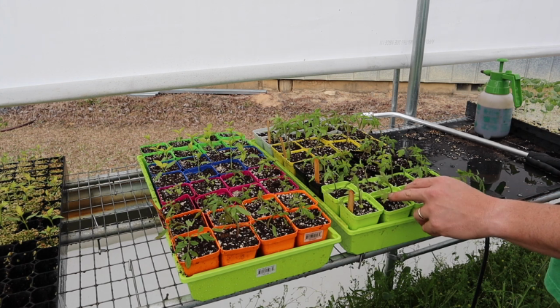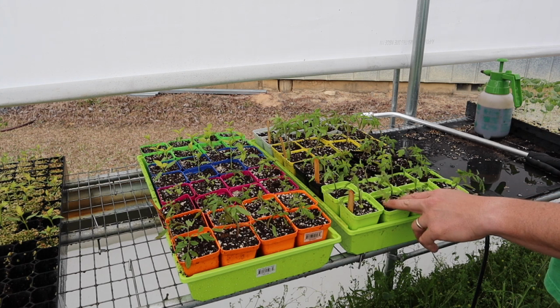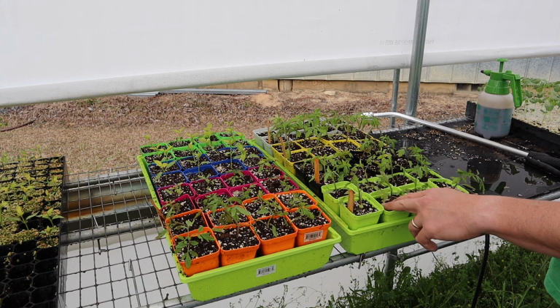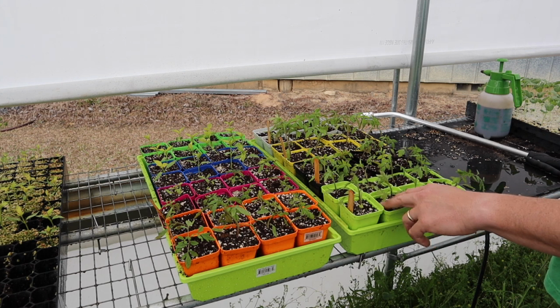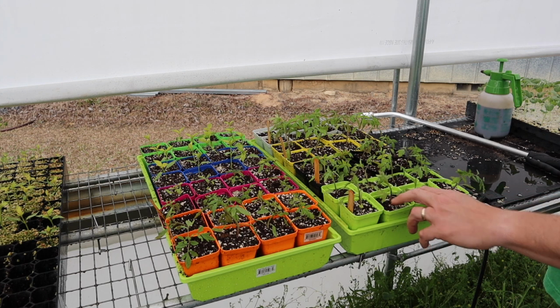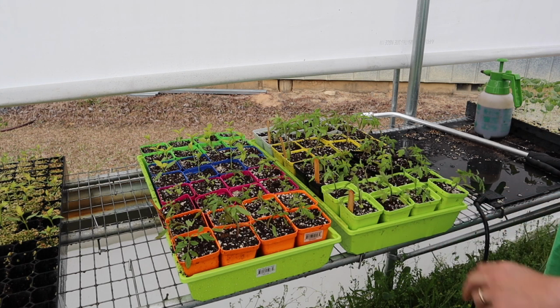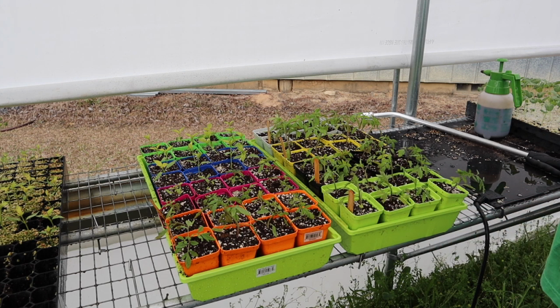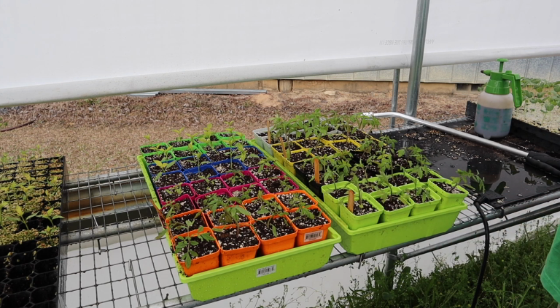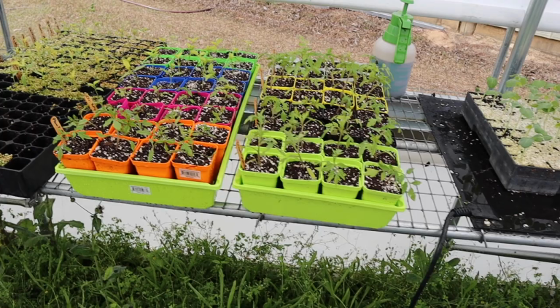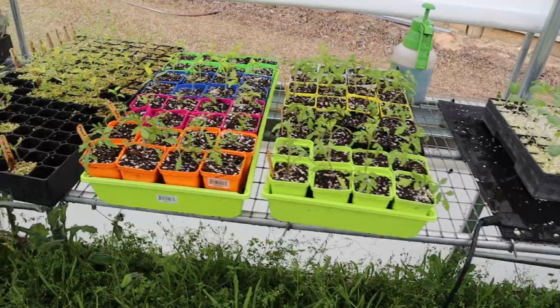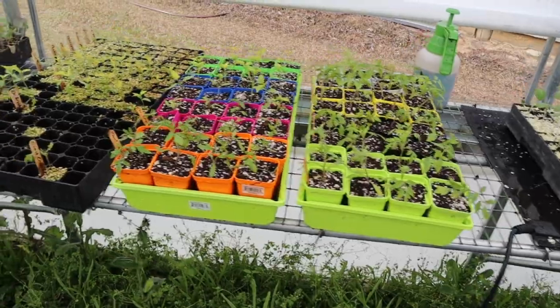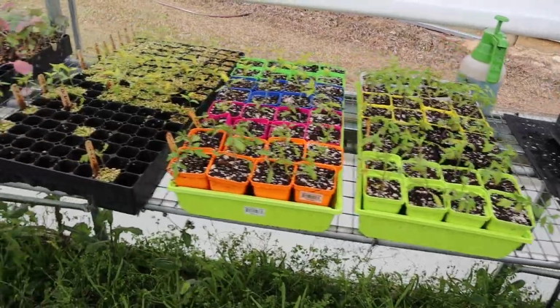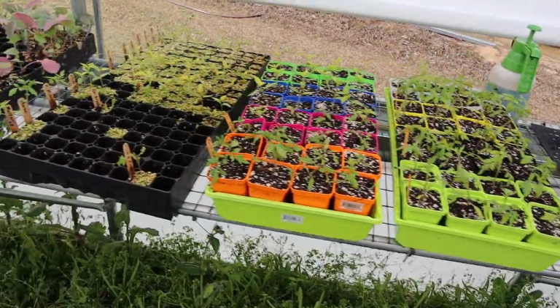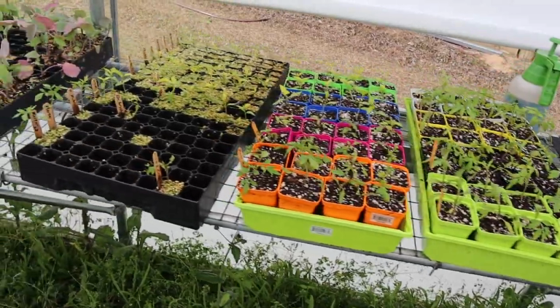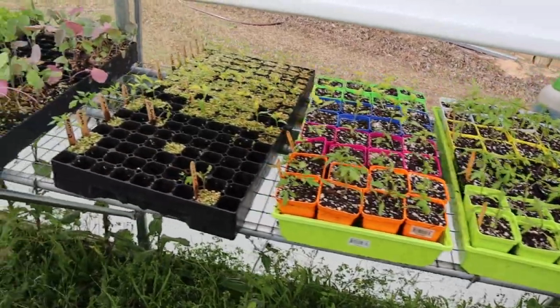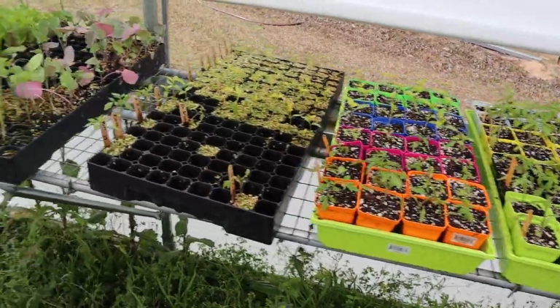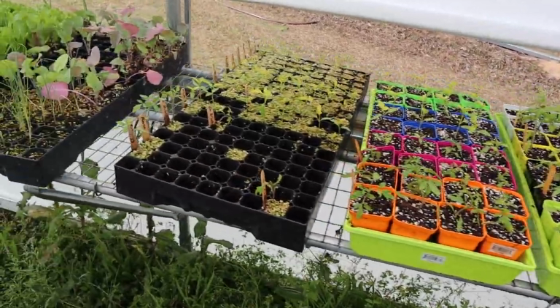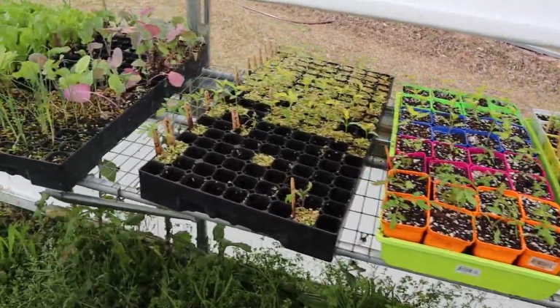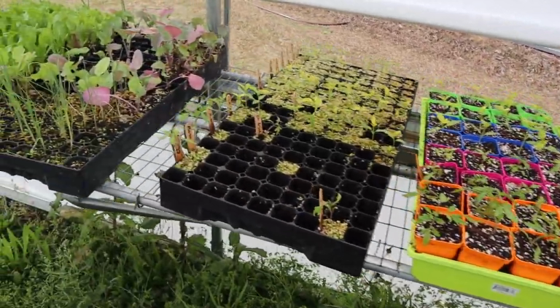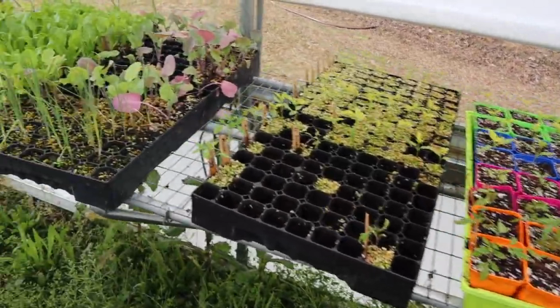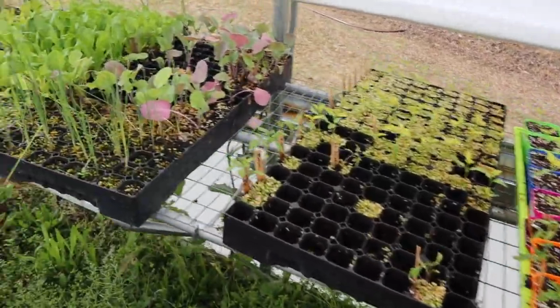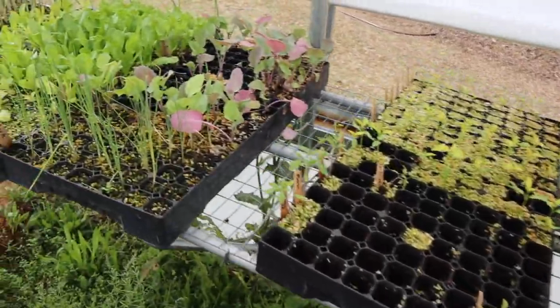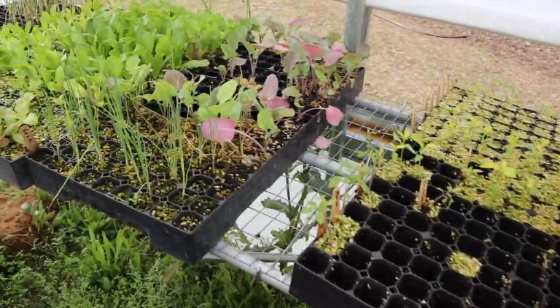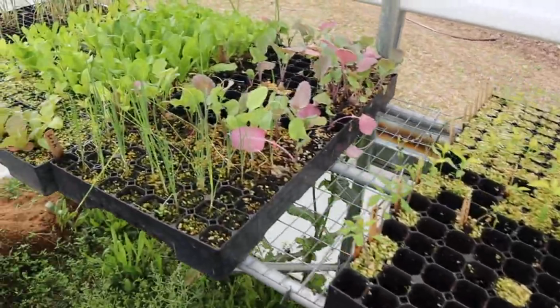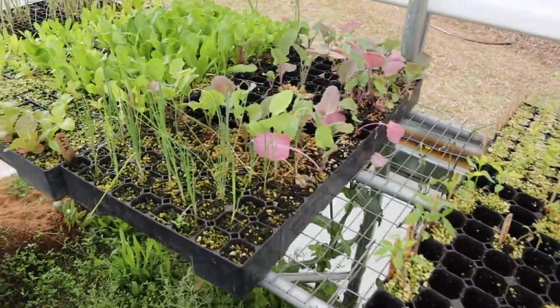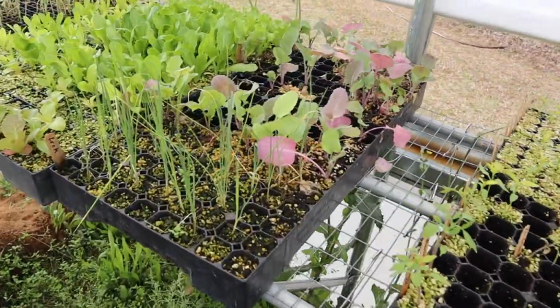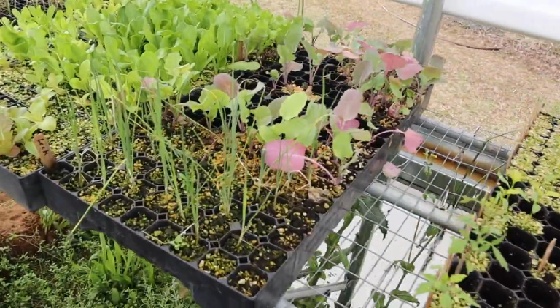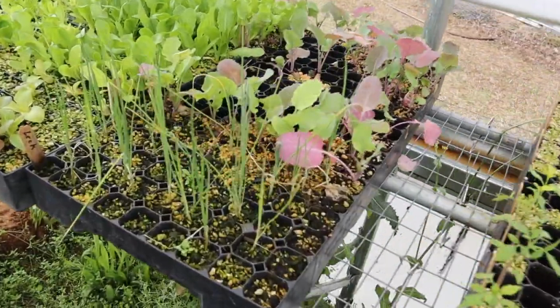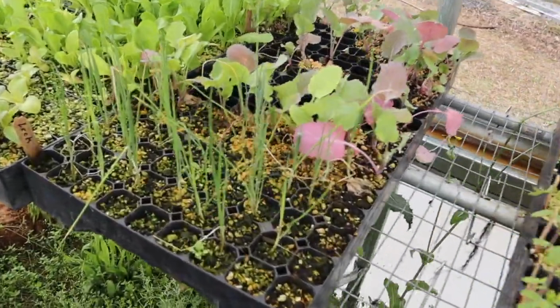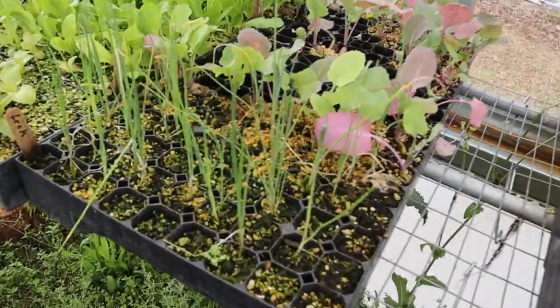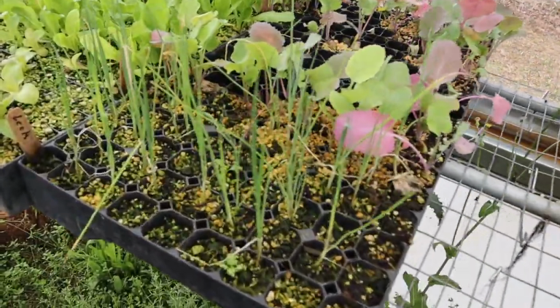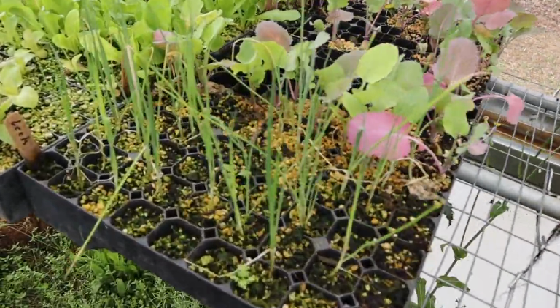Initially these plants will lean over a little bit, especially when we water them, because they haven't got a good root system established in their new pots yet. But in just a few days they should start growing roots in this new soil, the stems will thicken up, they'll get nice and strong. That's natural — they'll do that for a few days but they'll stand back up and be just fine.